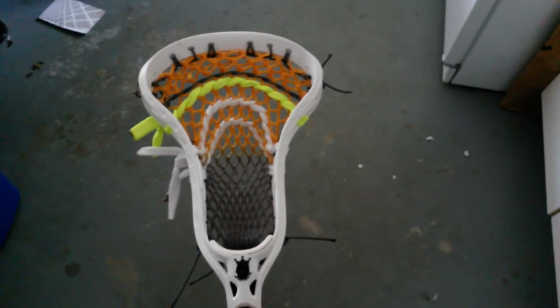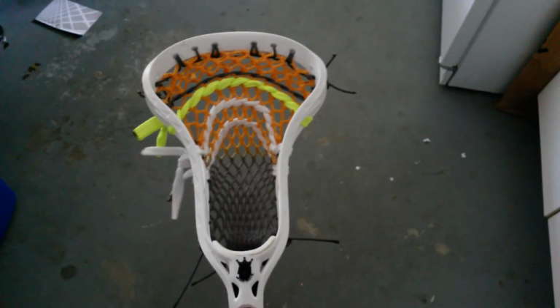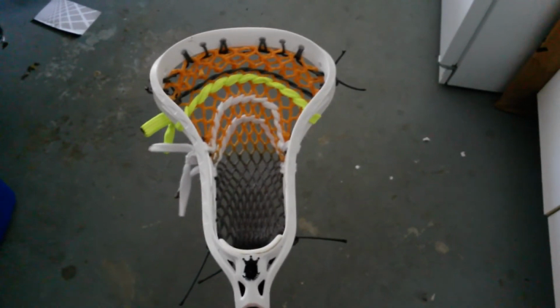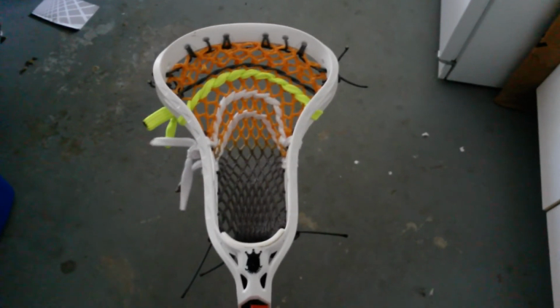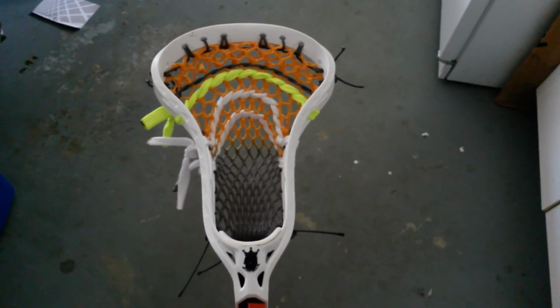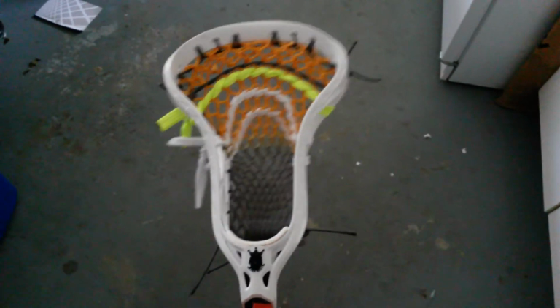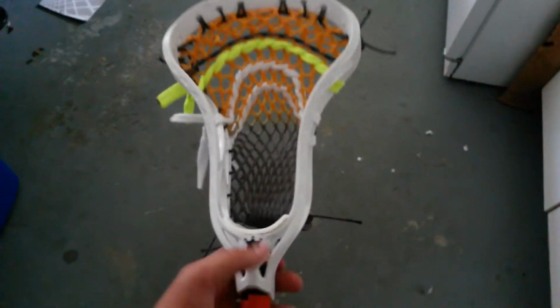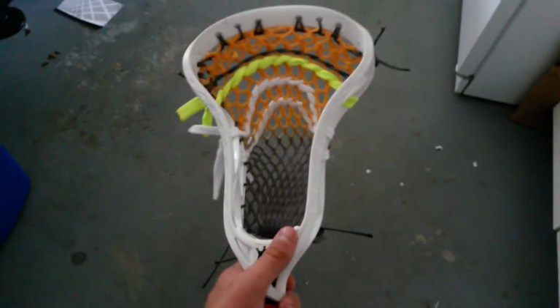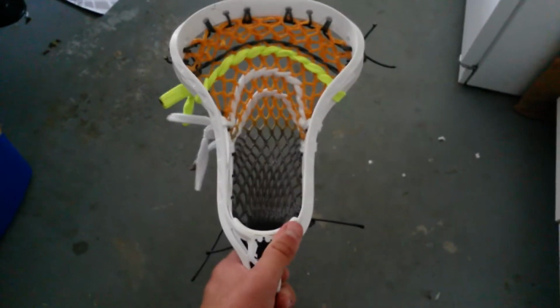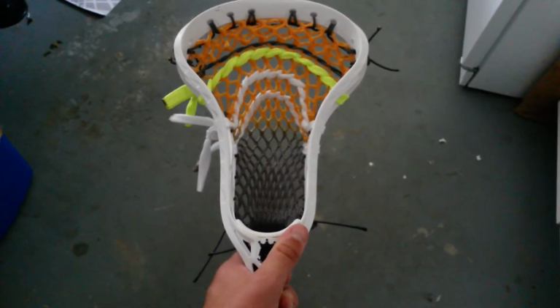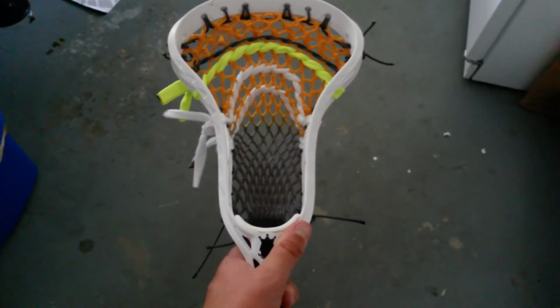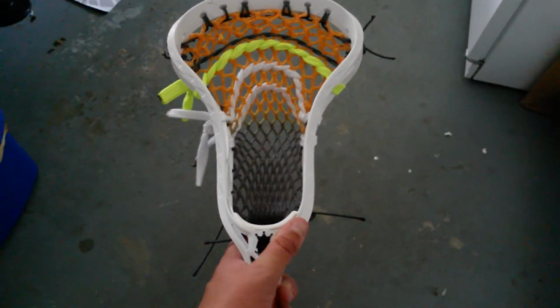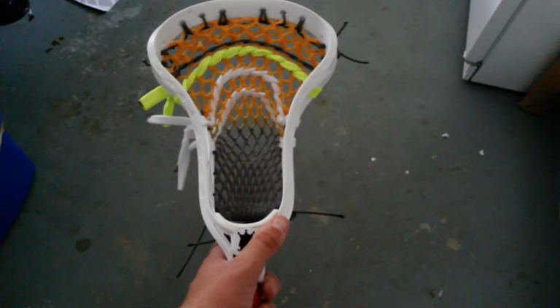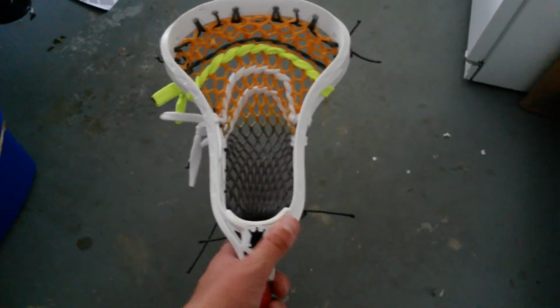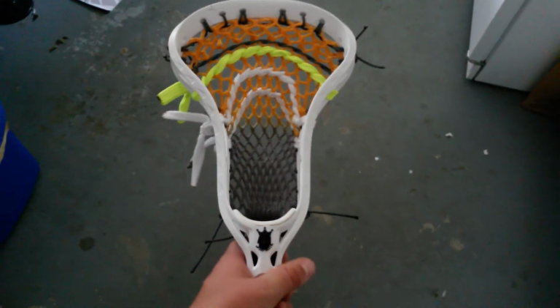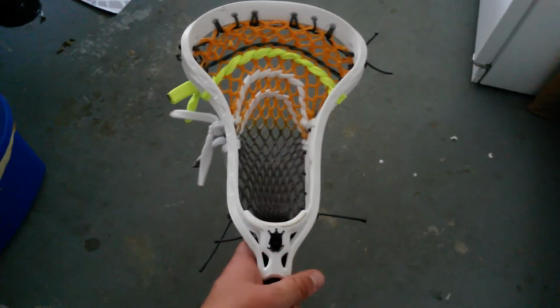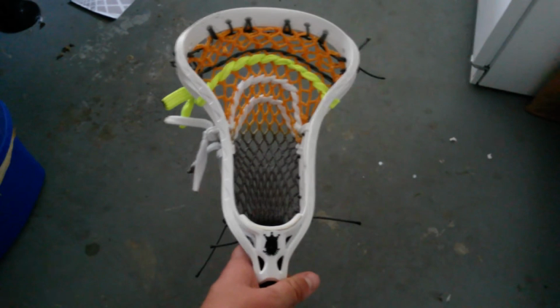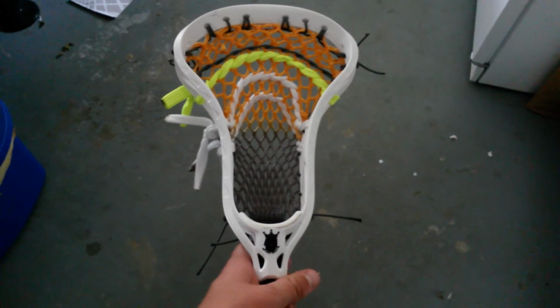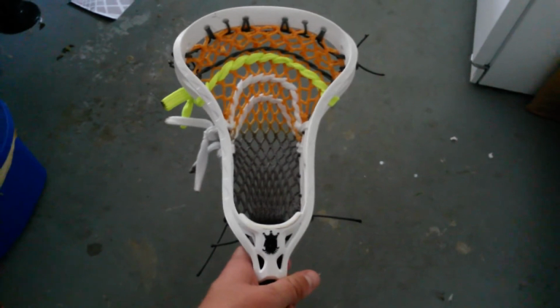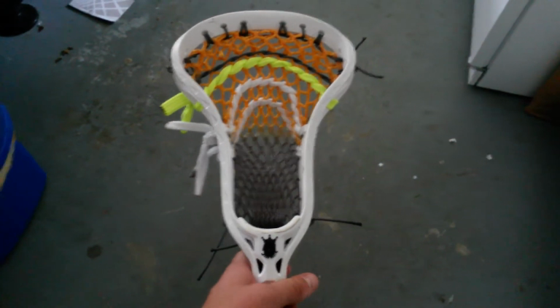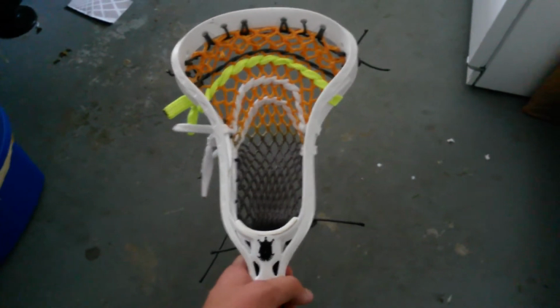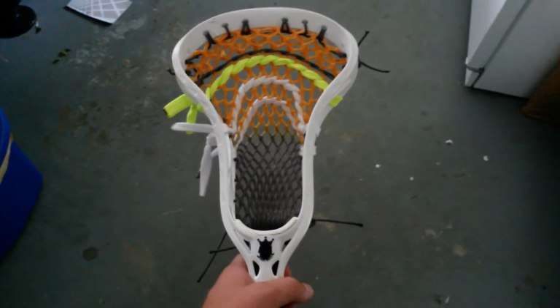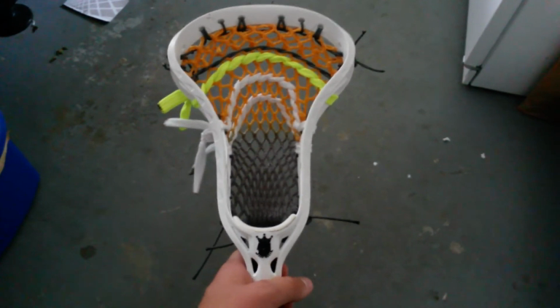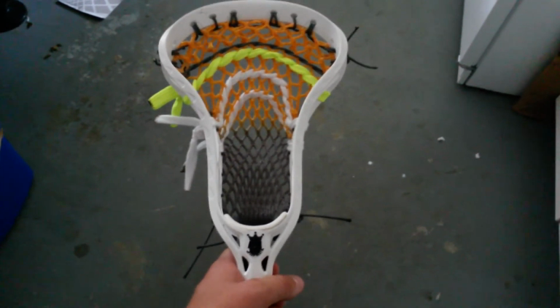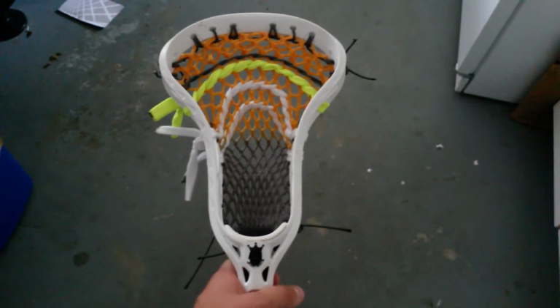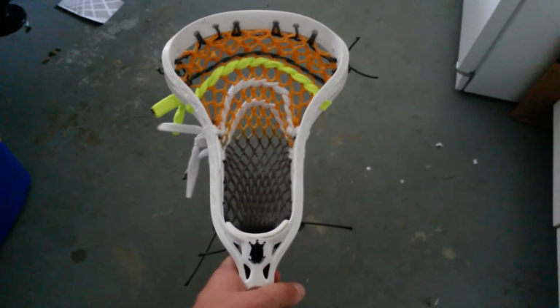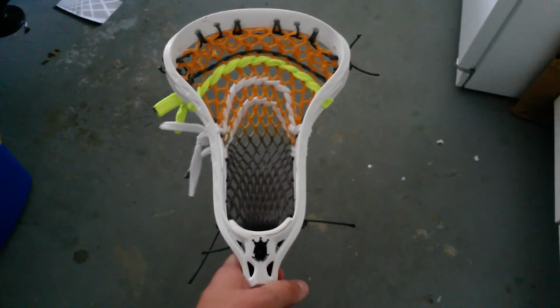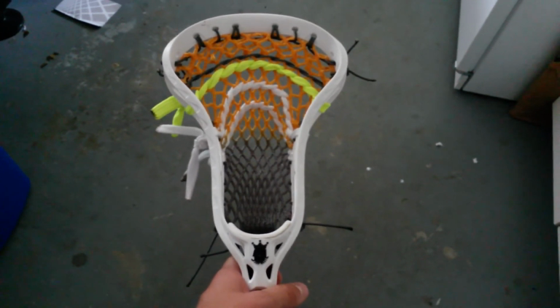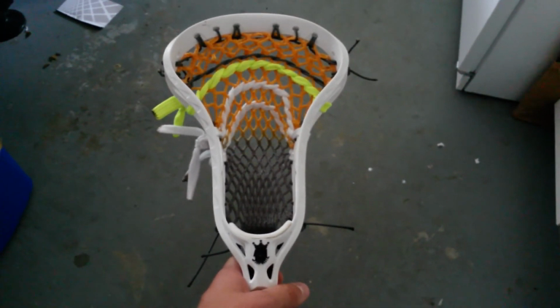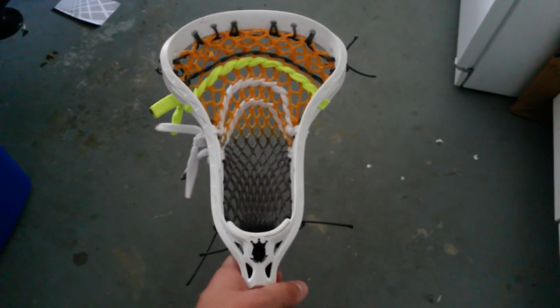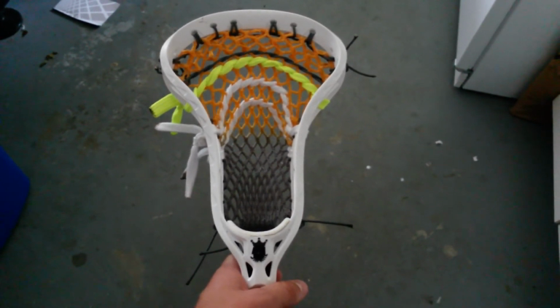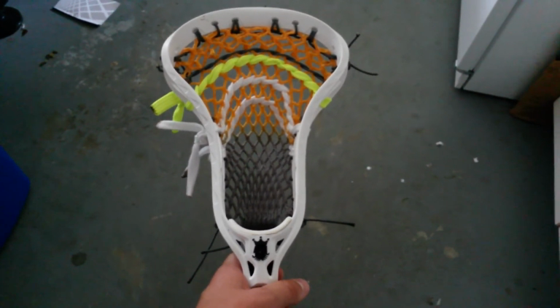Alright guys, Mr. Gallimesh here doing another streaming video for you guys. This is a white Brine Clutch Elite. This head is actually for sale.